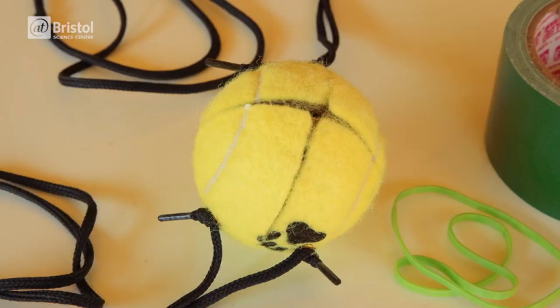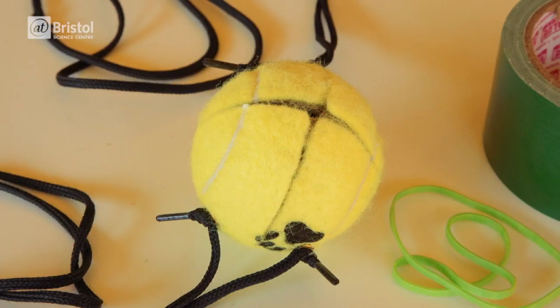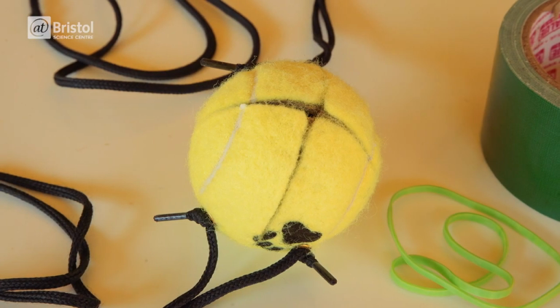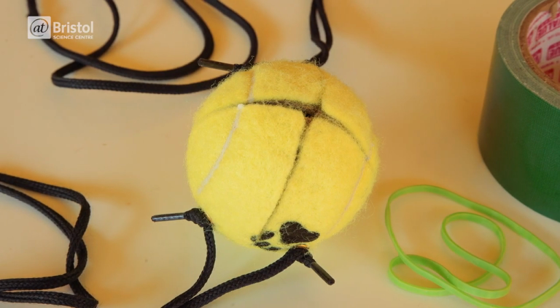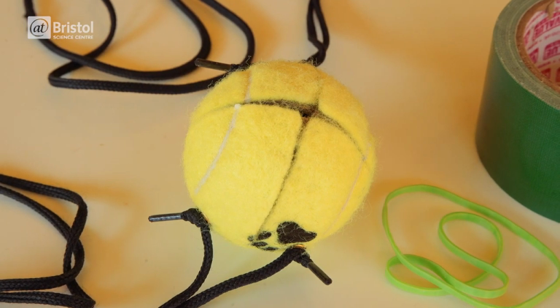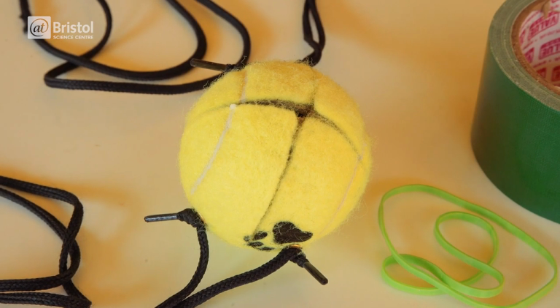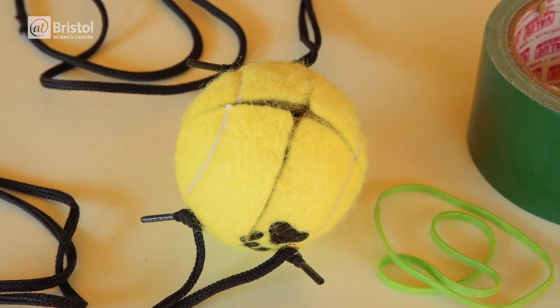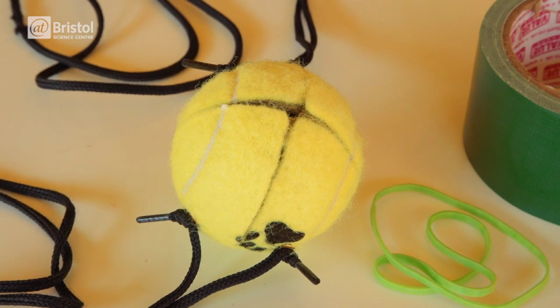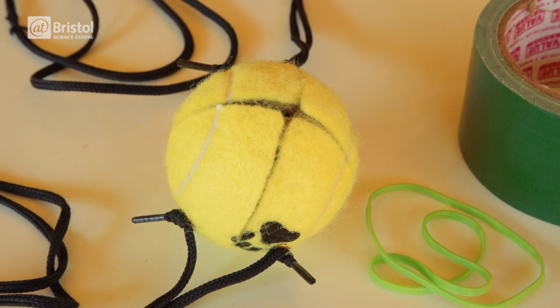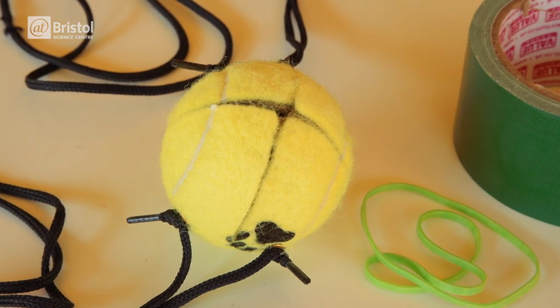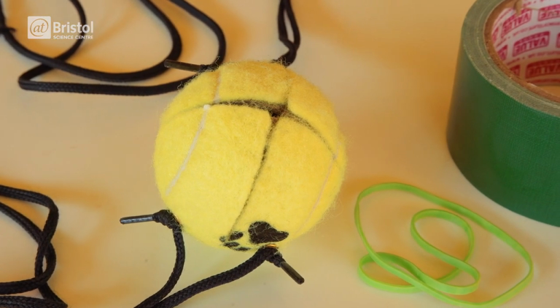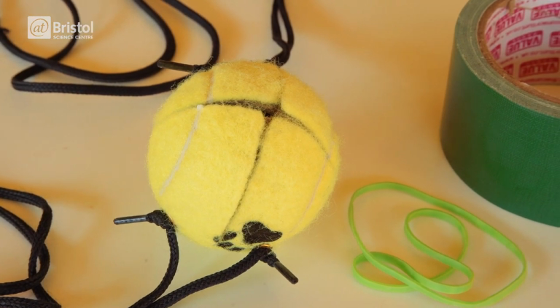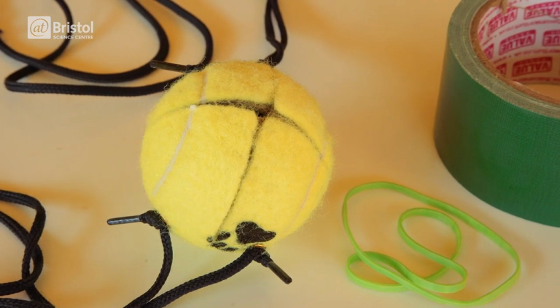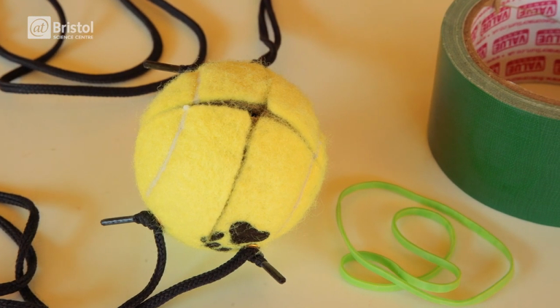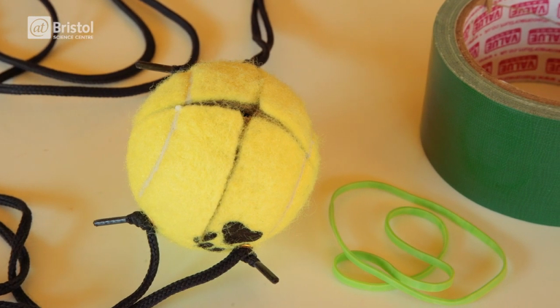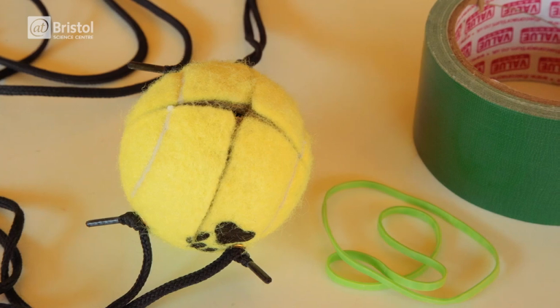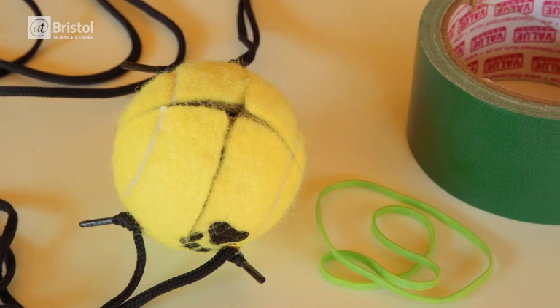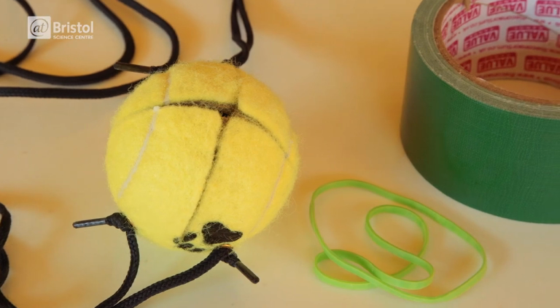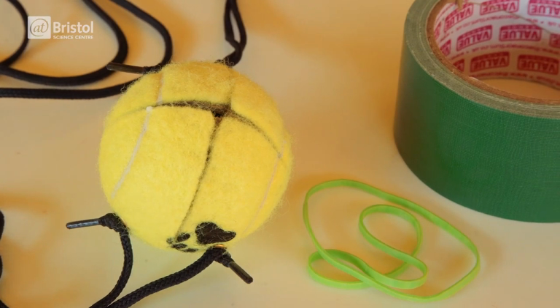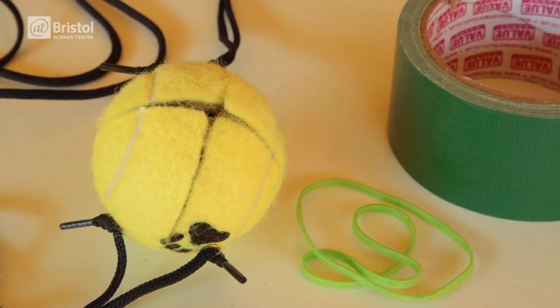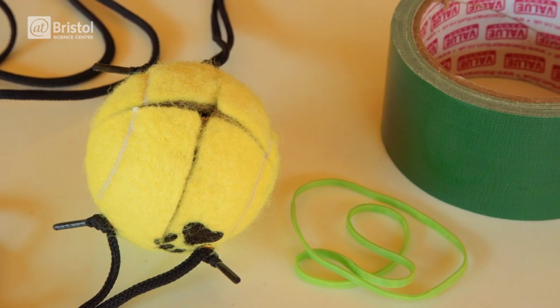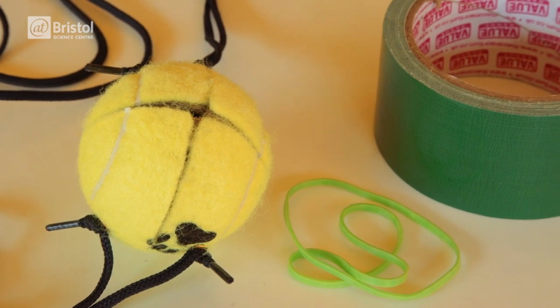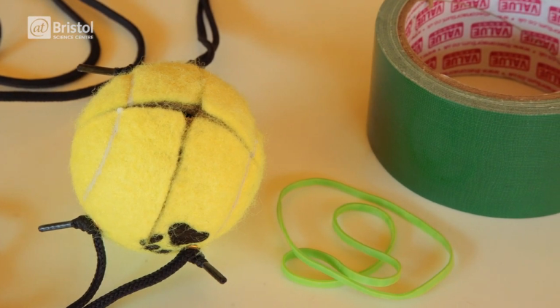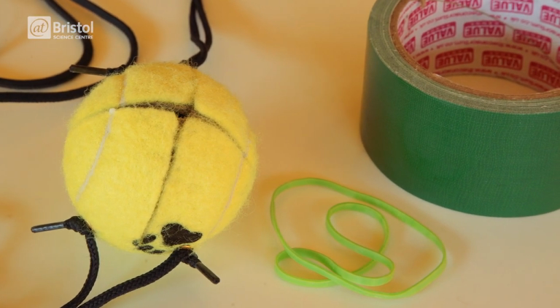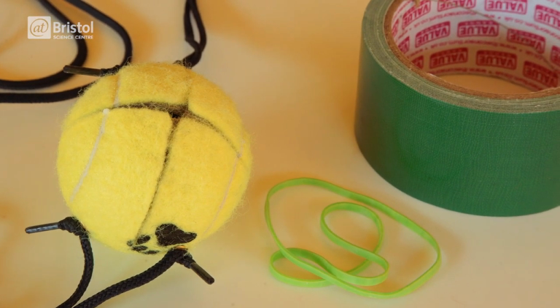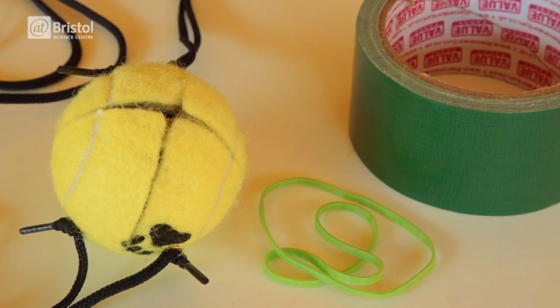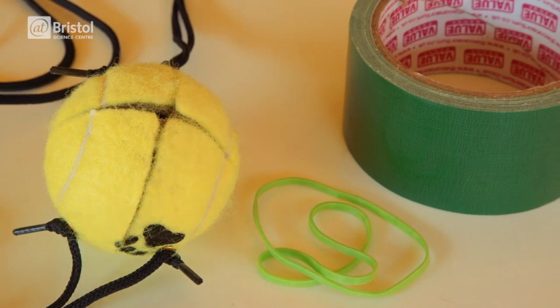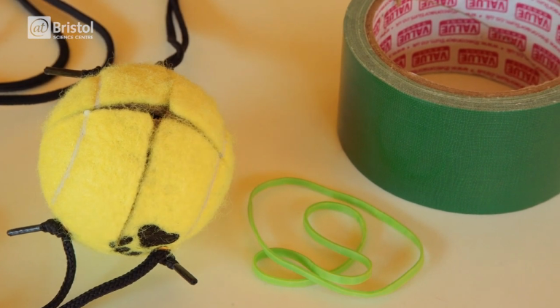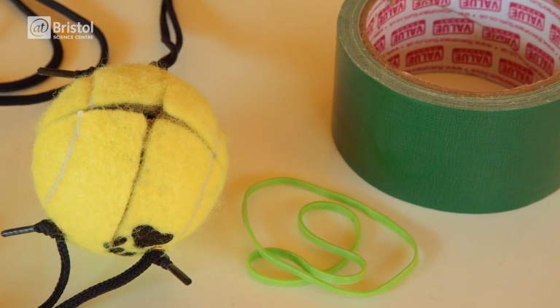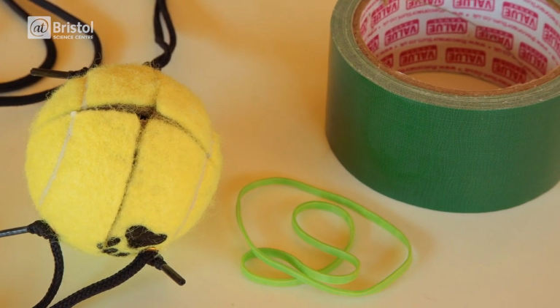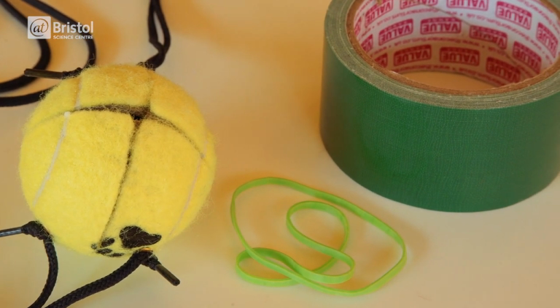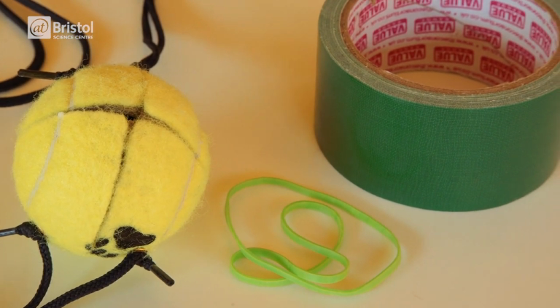To make your egg scrambler you'll need a tennis ball, shoelaces, tape, elastic bands, and a sharp knife or scissors.